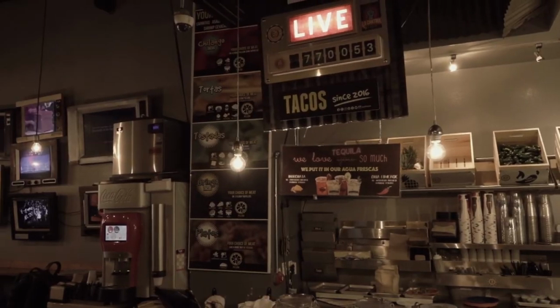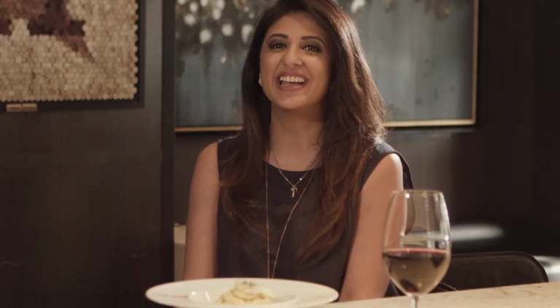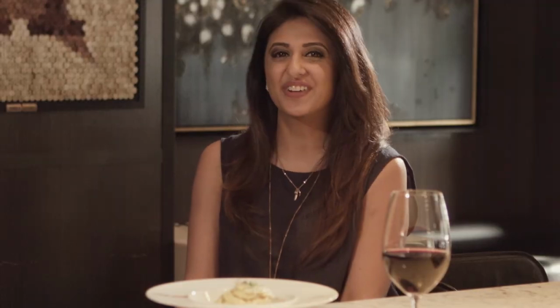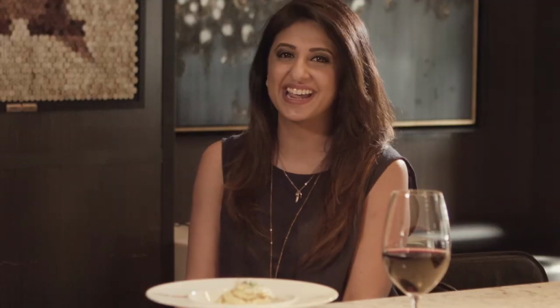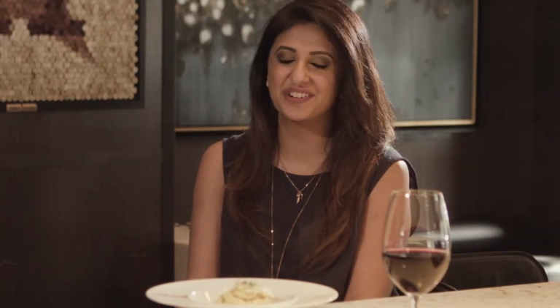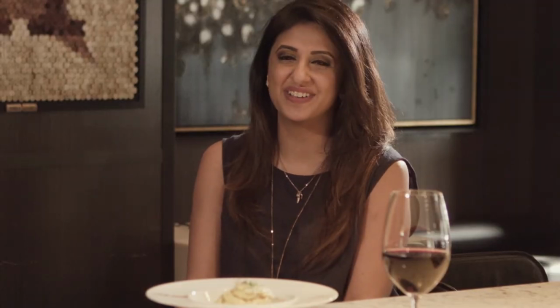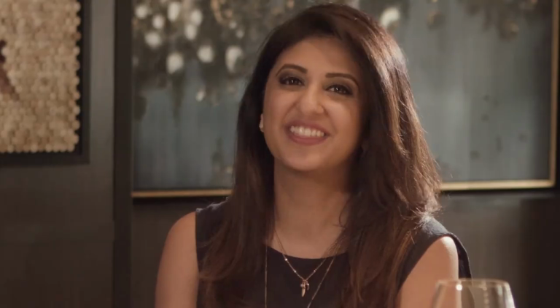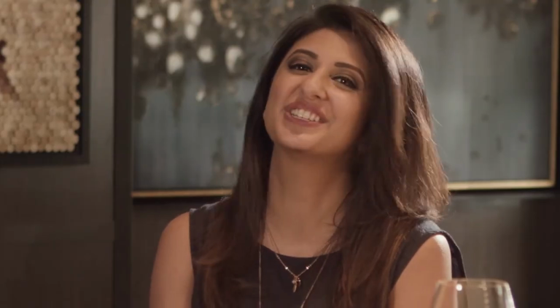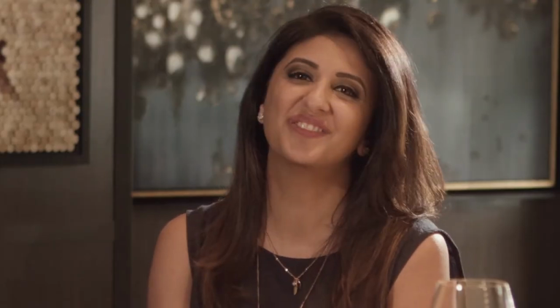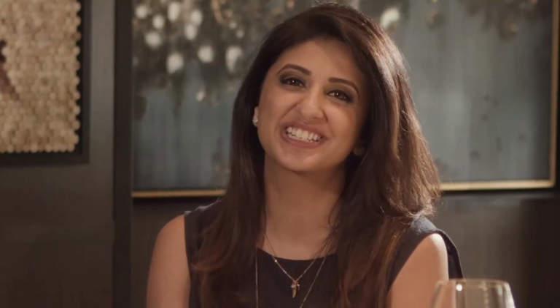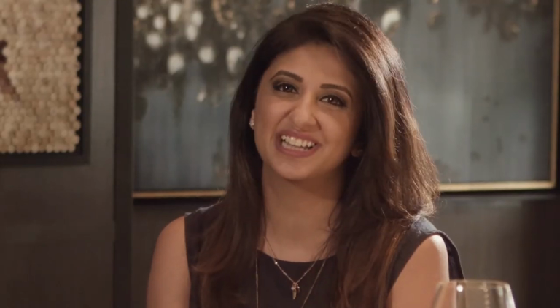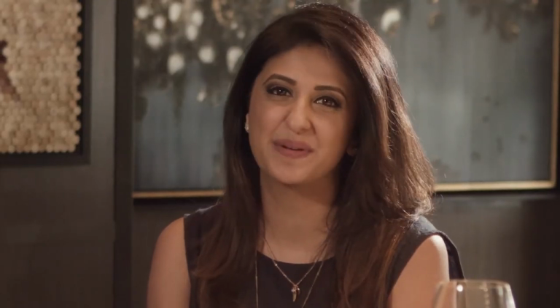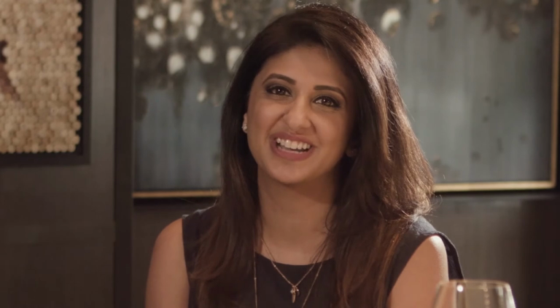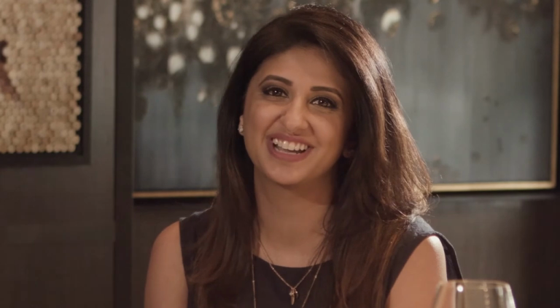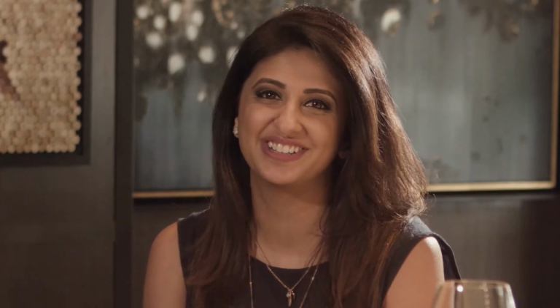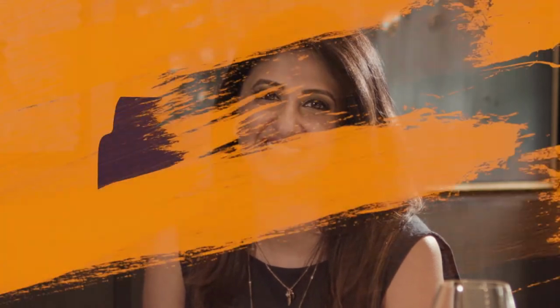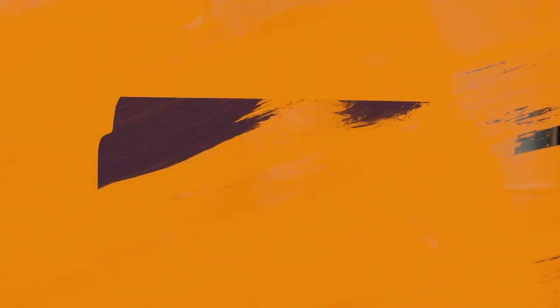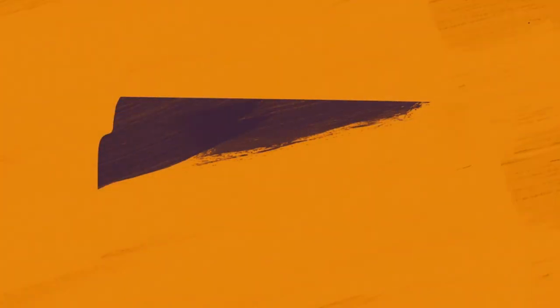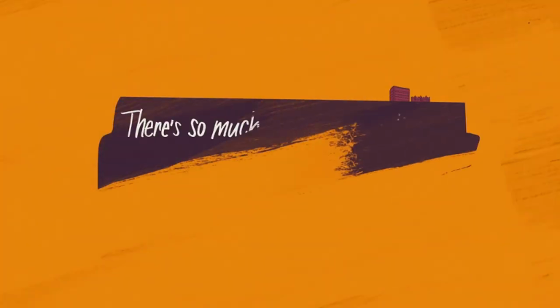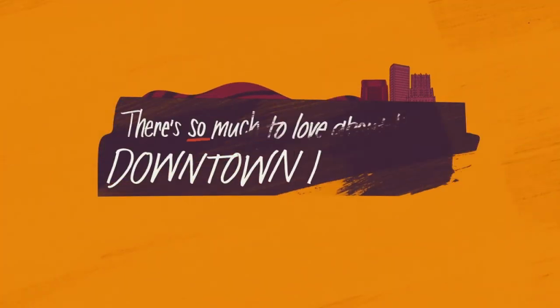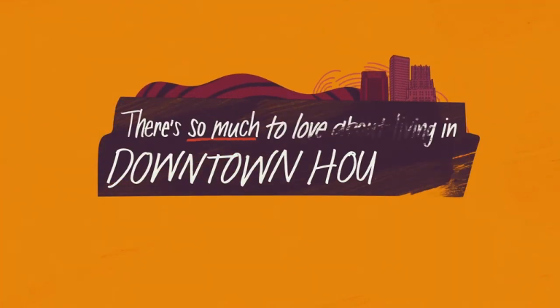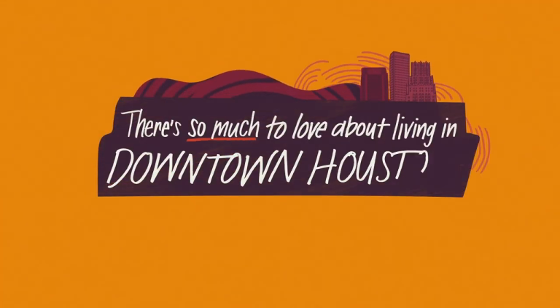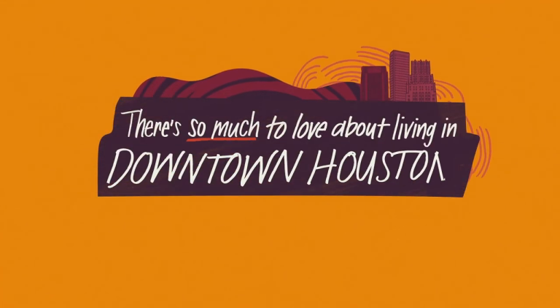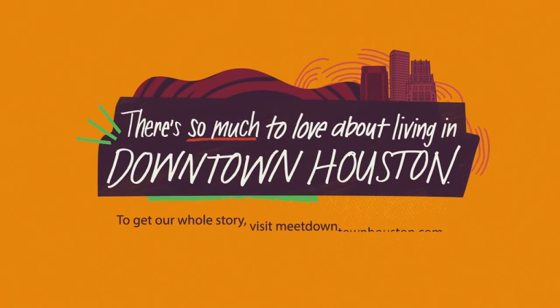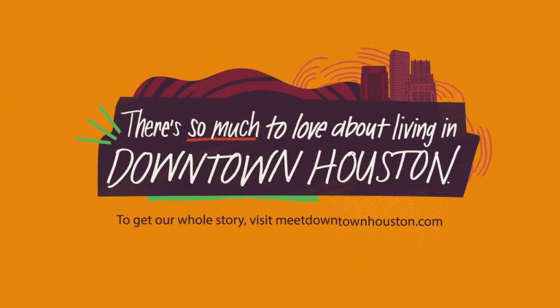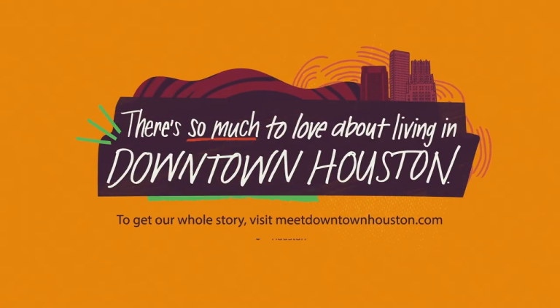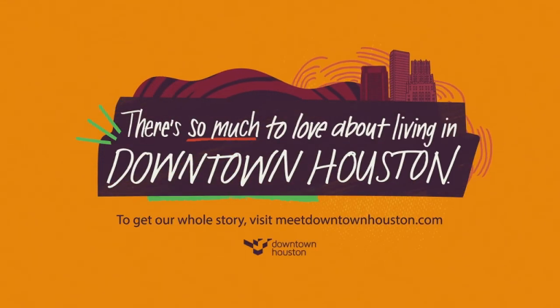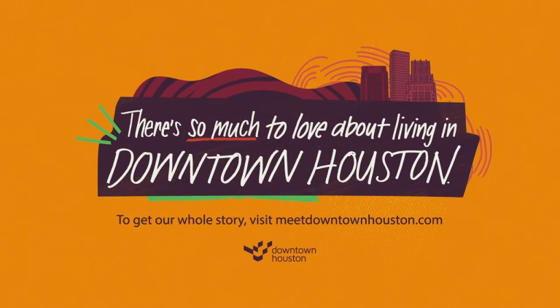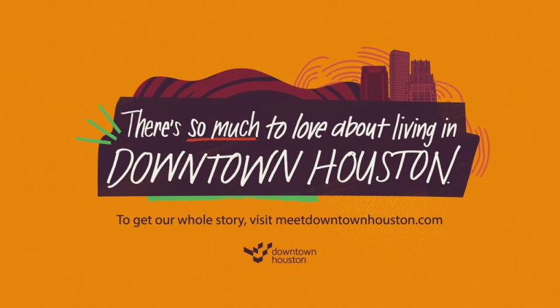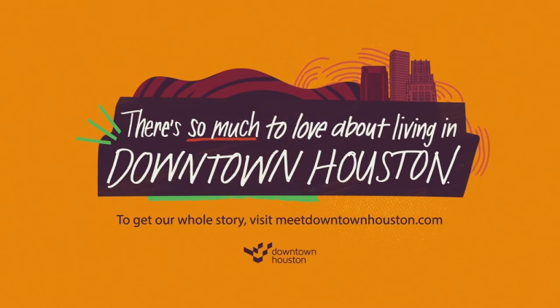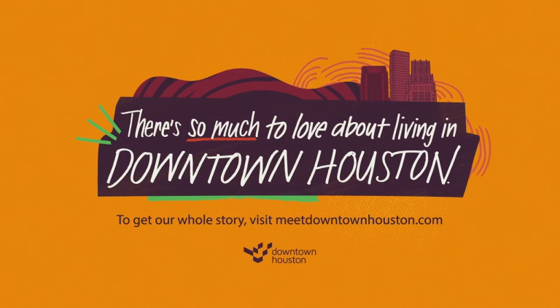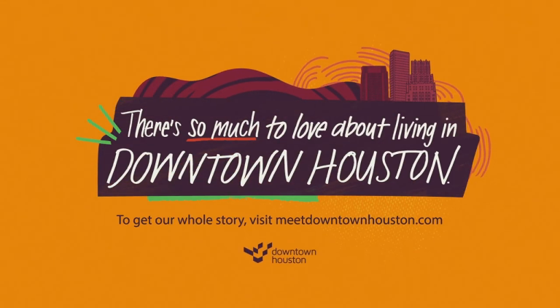Thanks for hanging out with me. There's so much to love about downtown Houston. For more, visit MeetDowntownHouston.com.